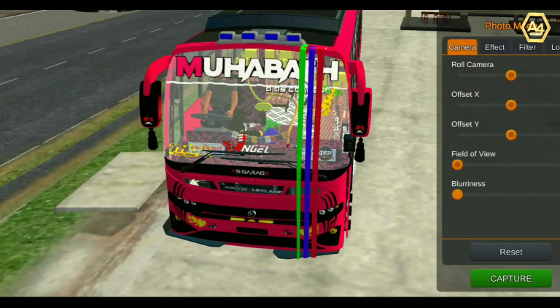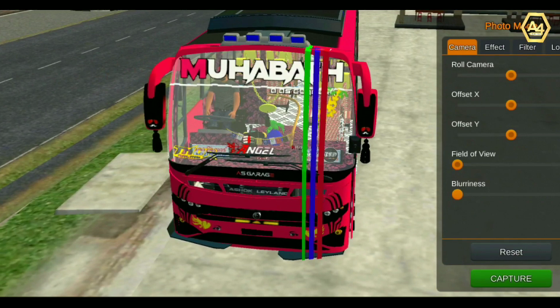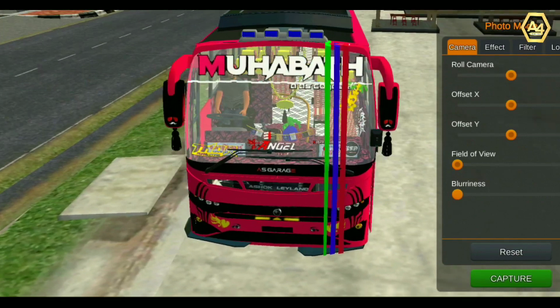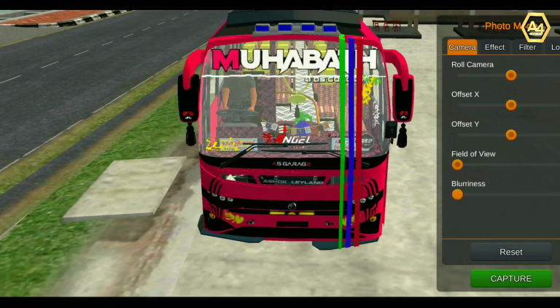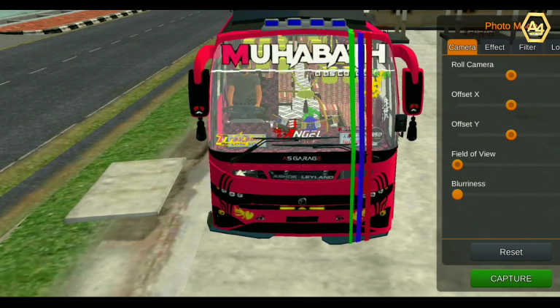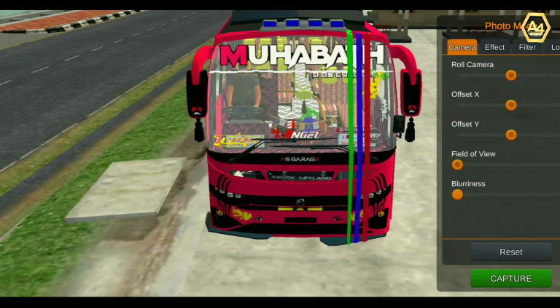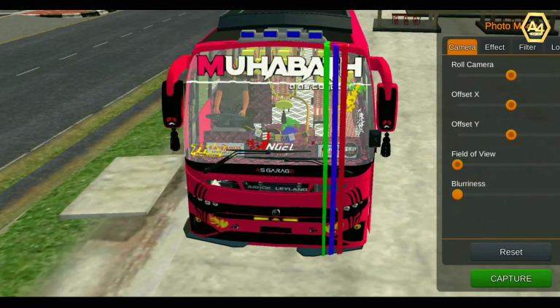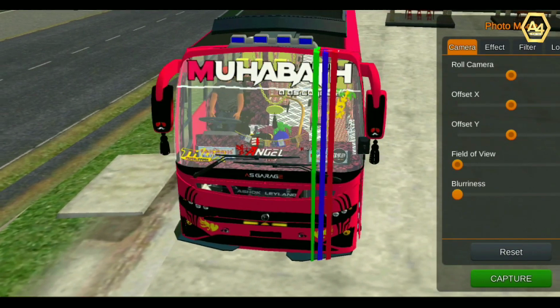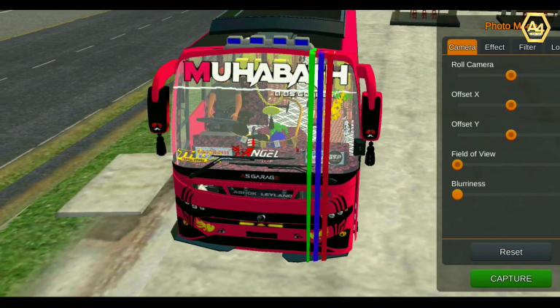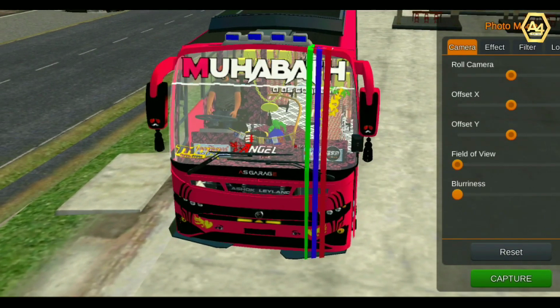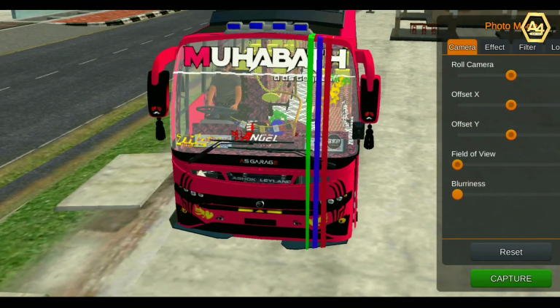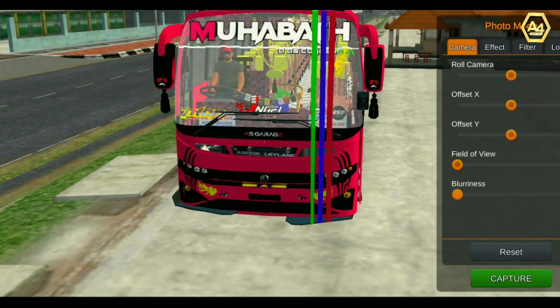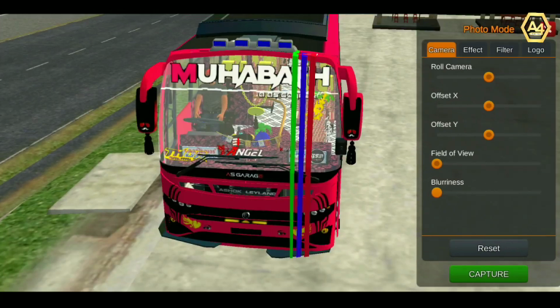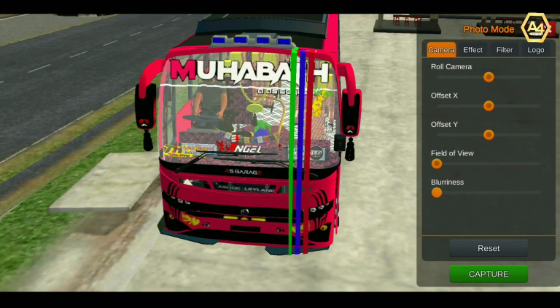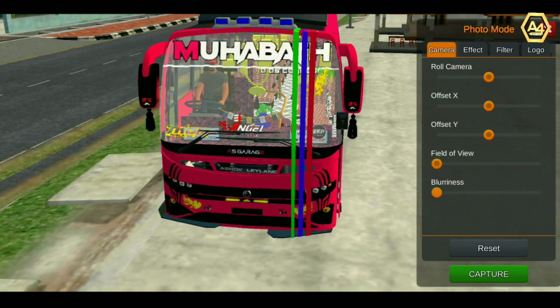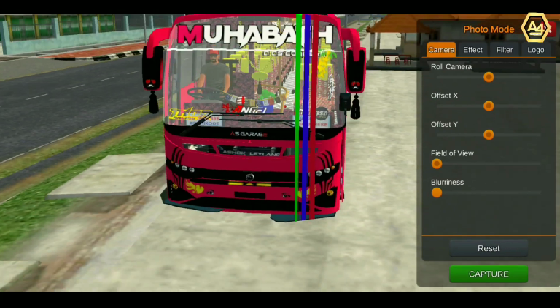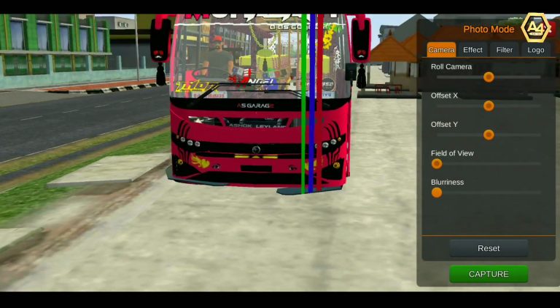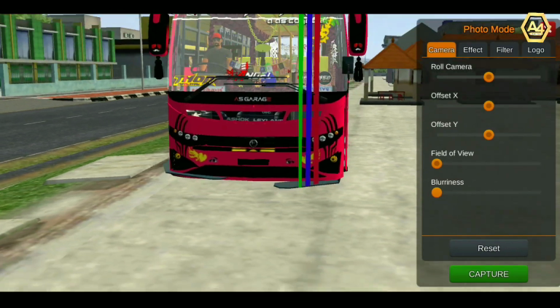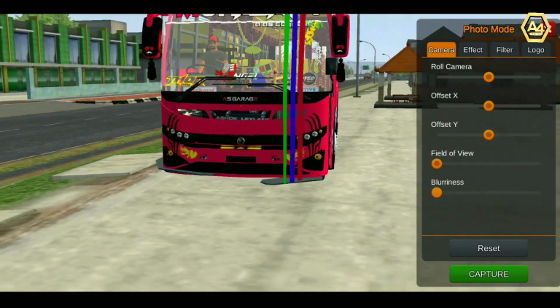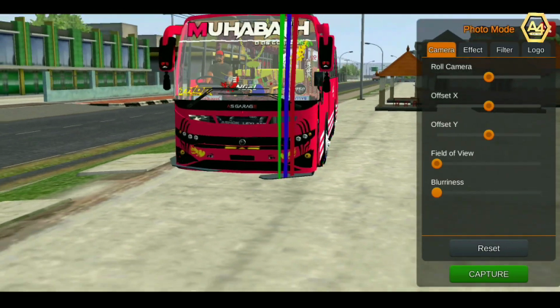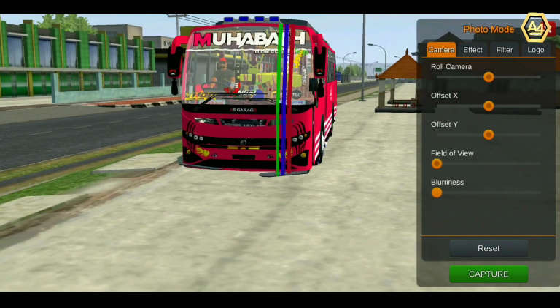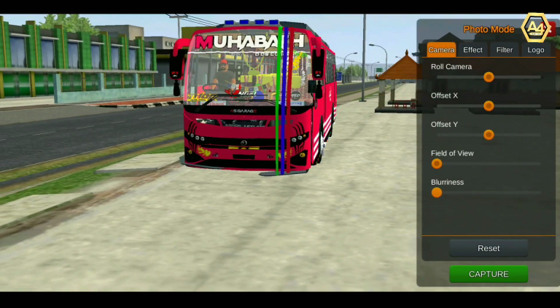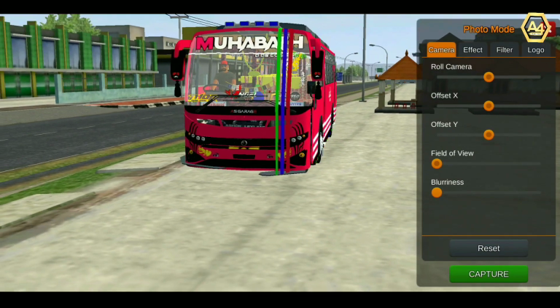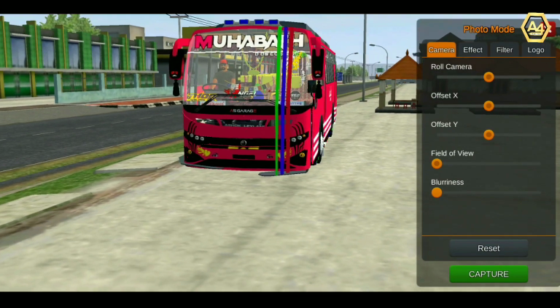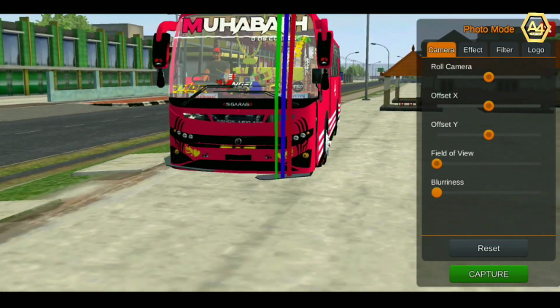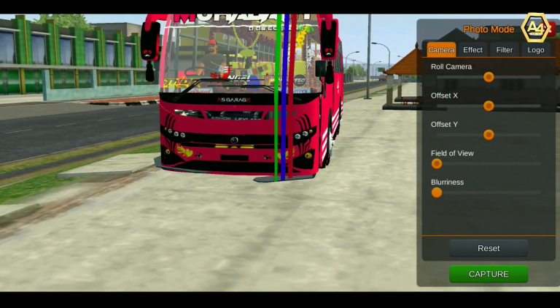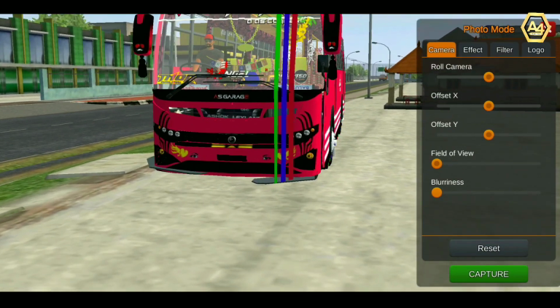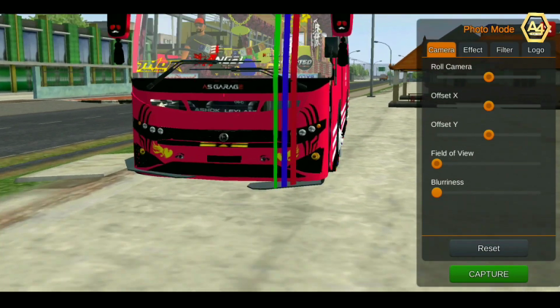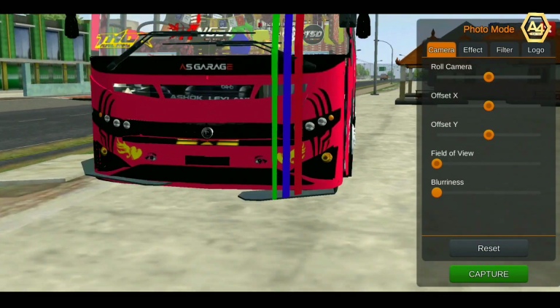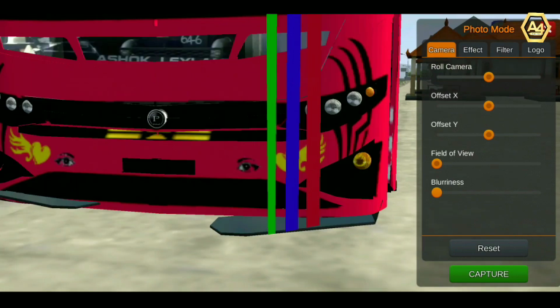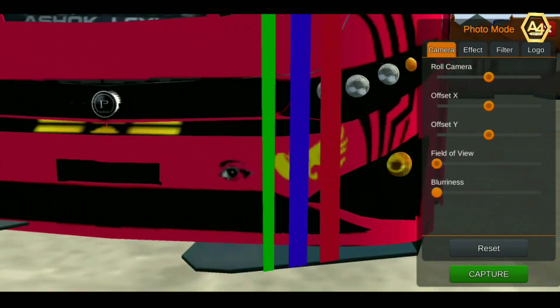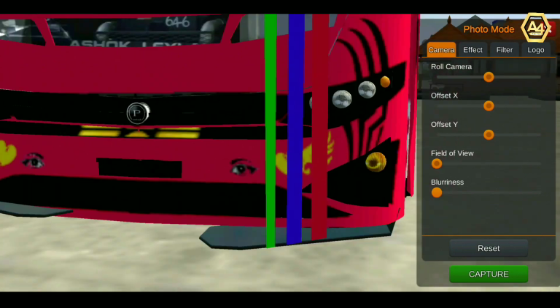In this video, we are going to review the VEGA Private Bus mod.